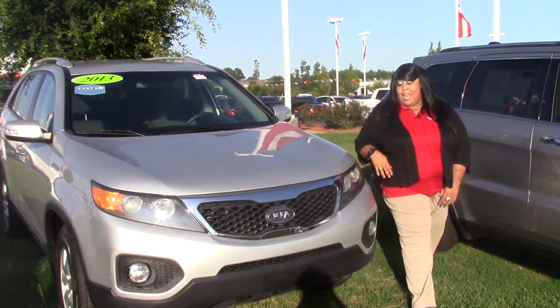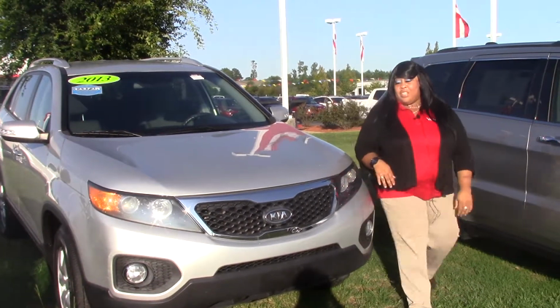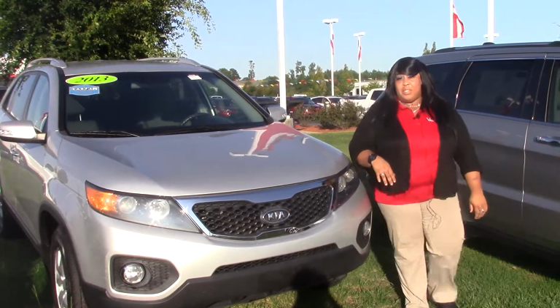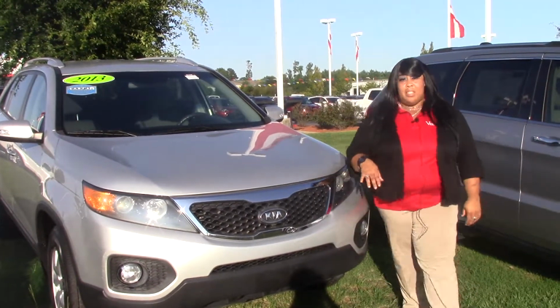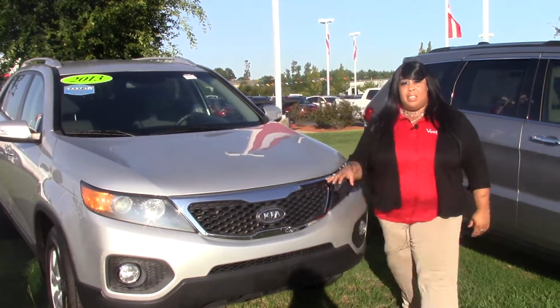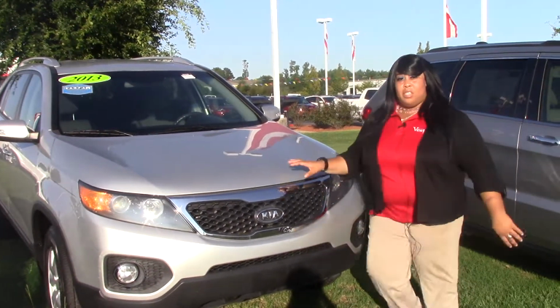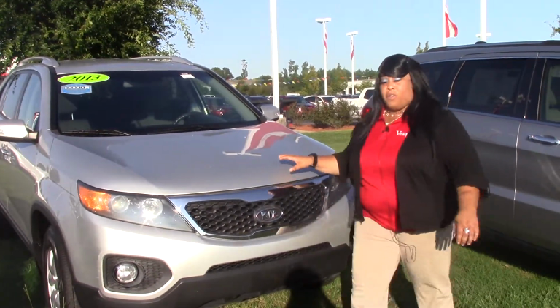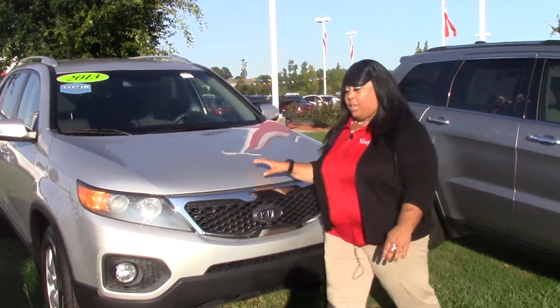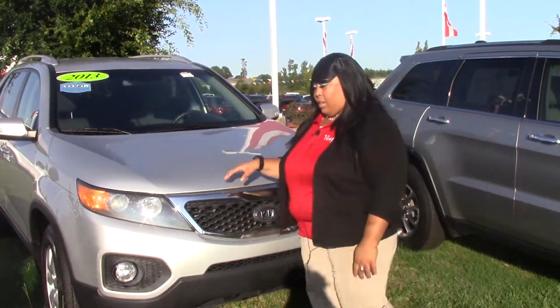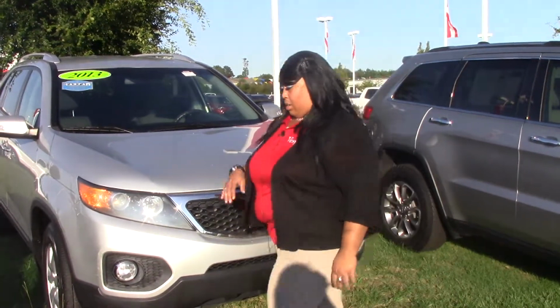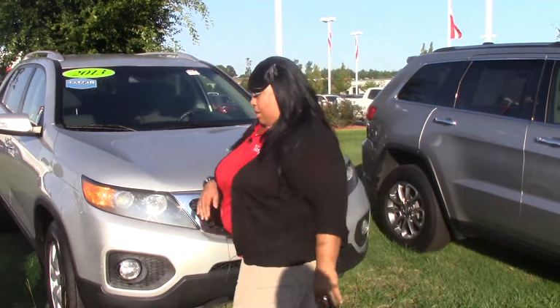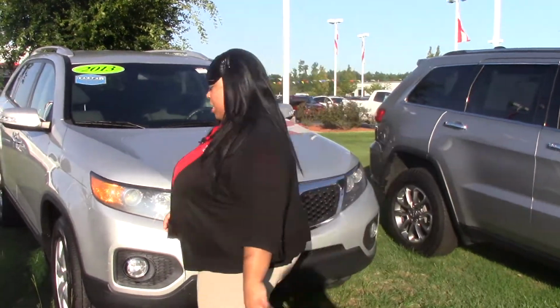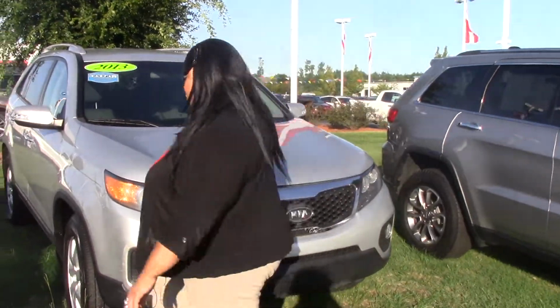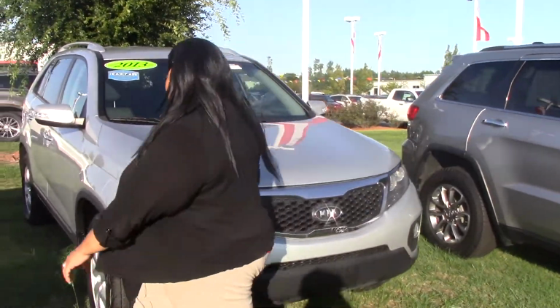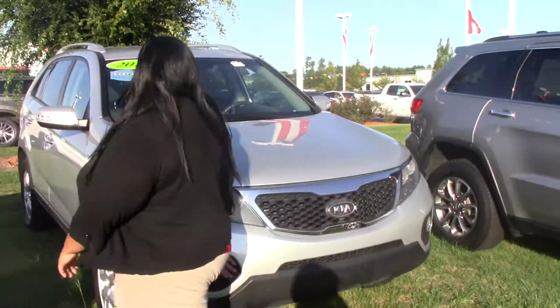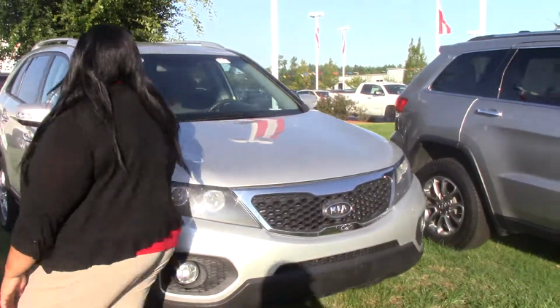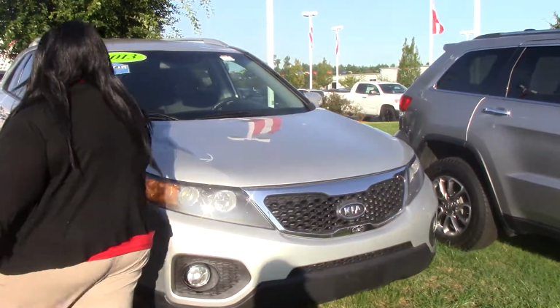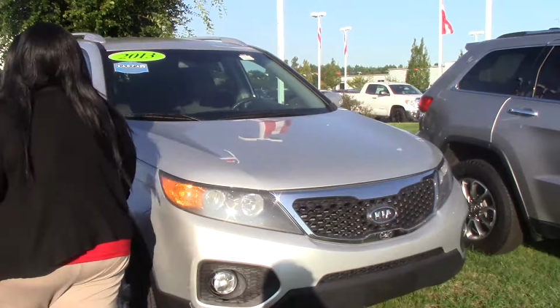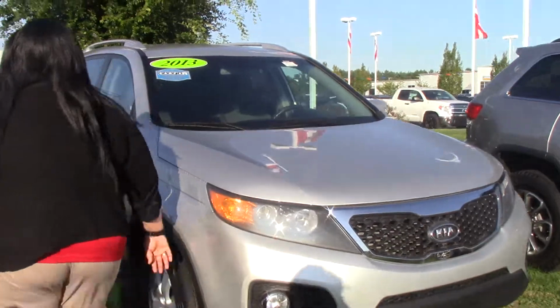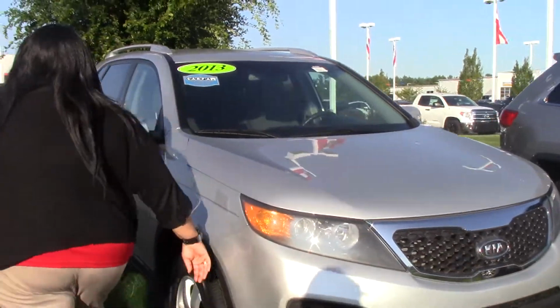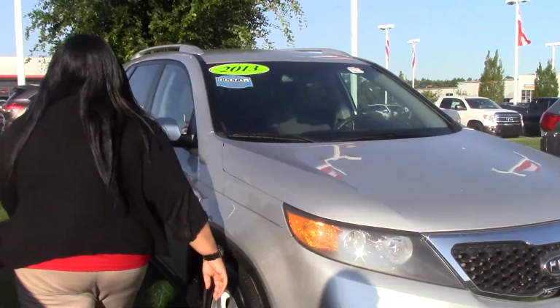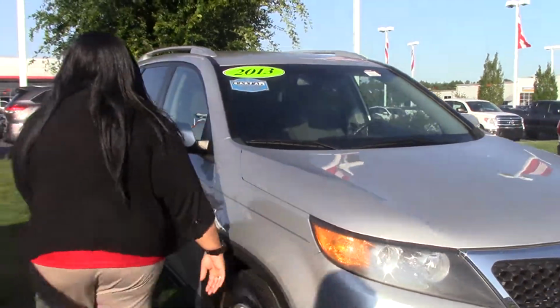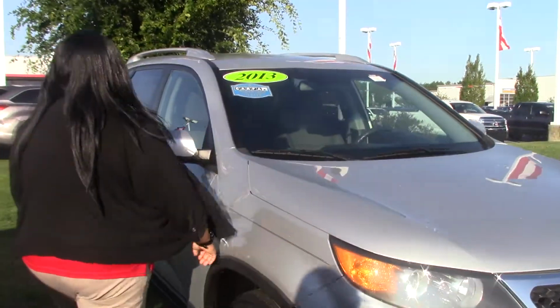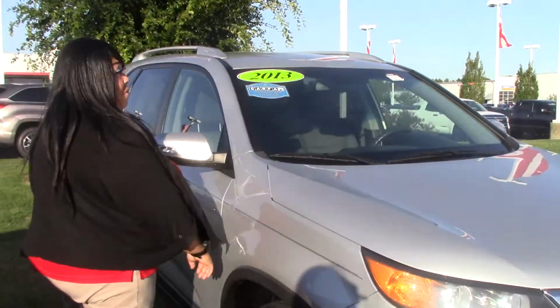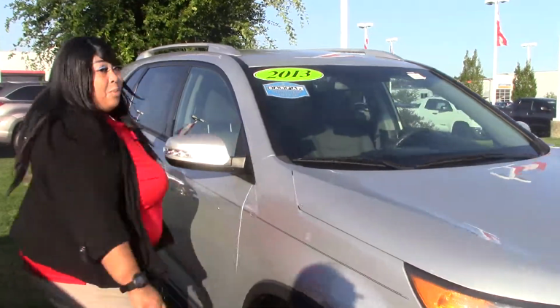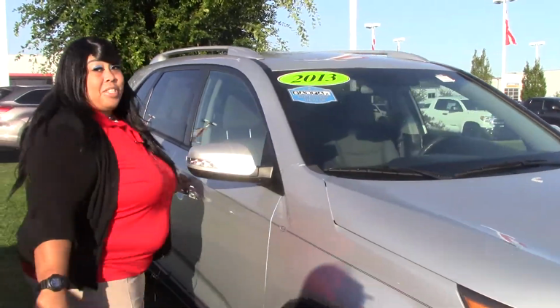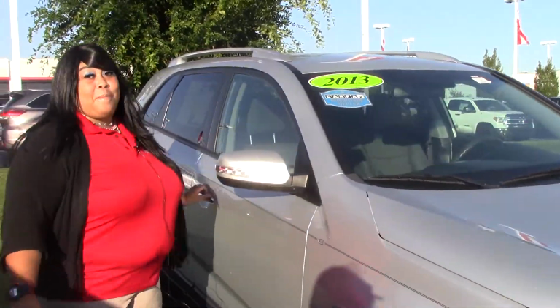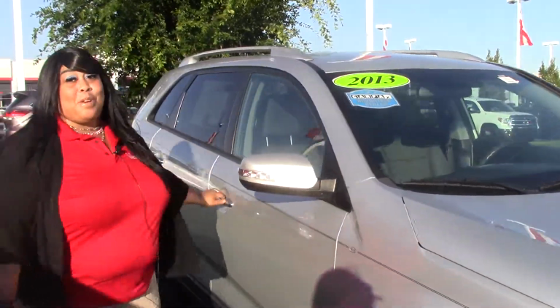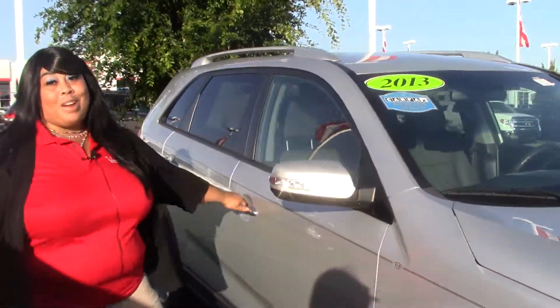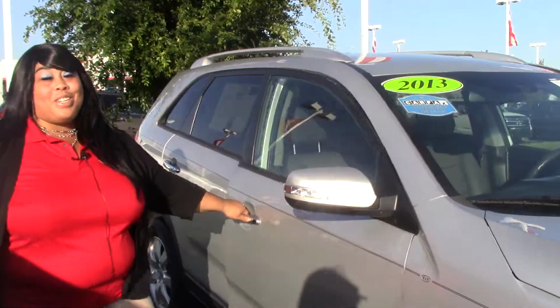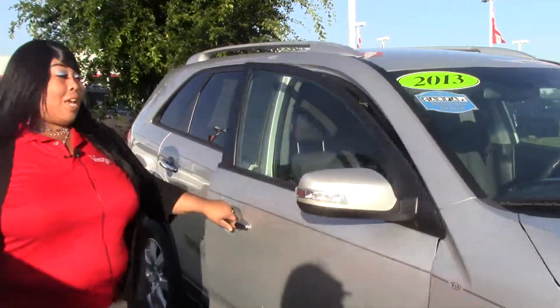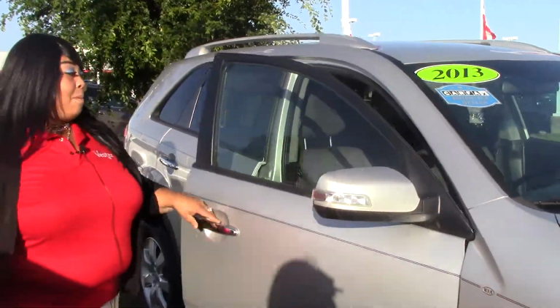As you see, this is silver in color. This vehicle is pre-owned, however it was kept in great shape.